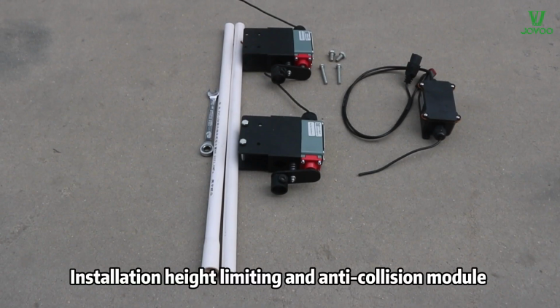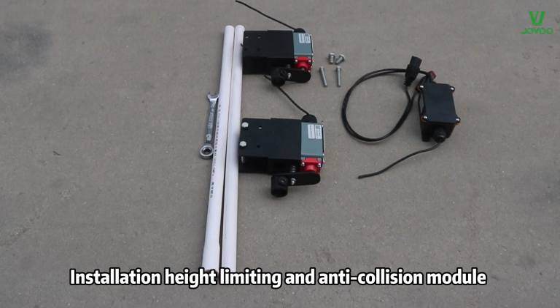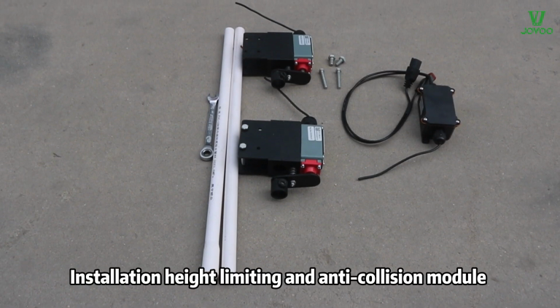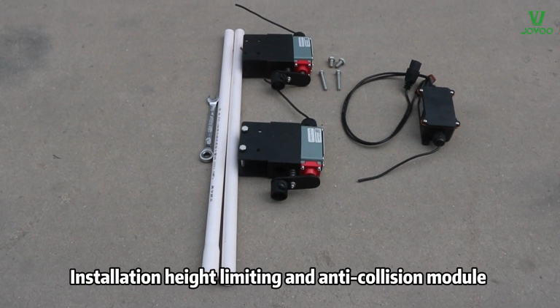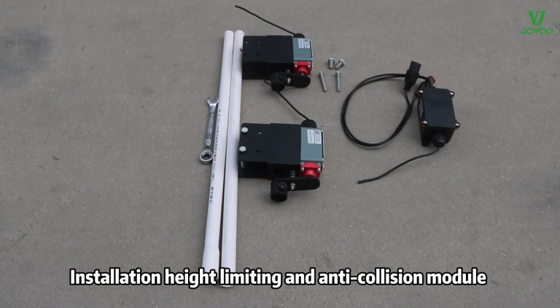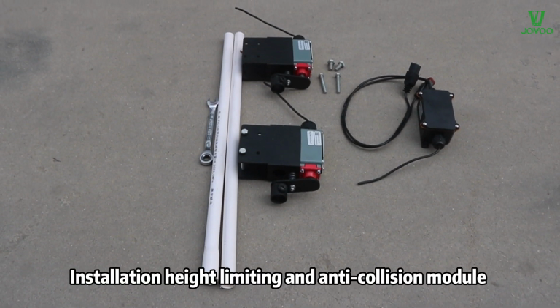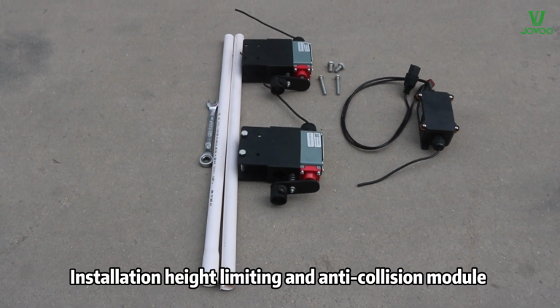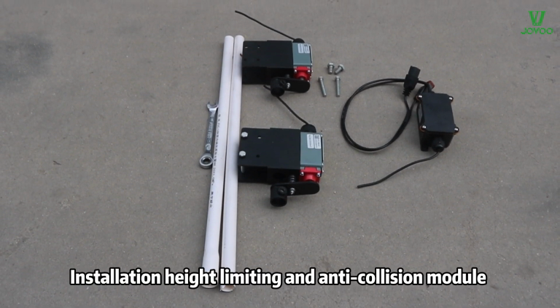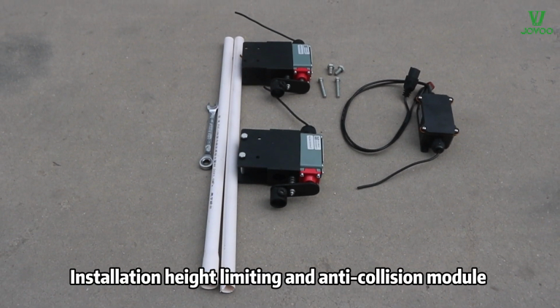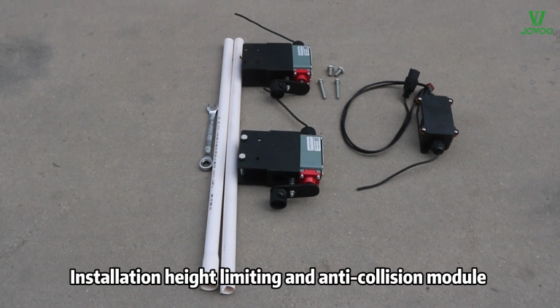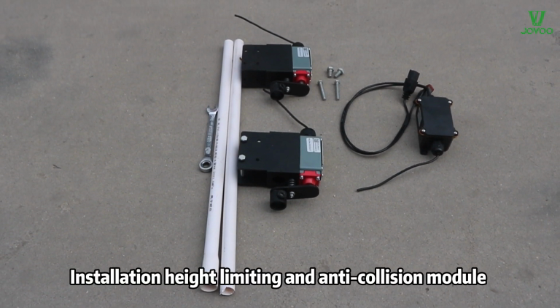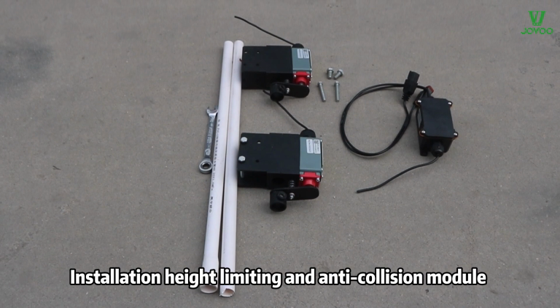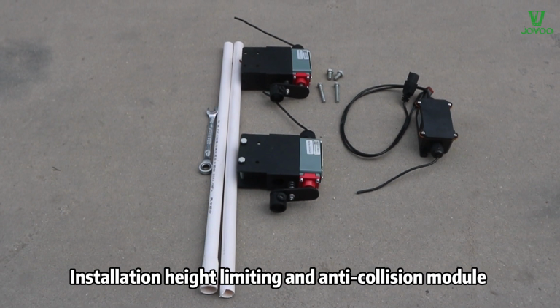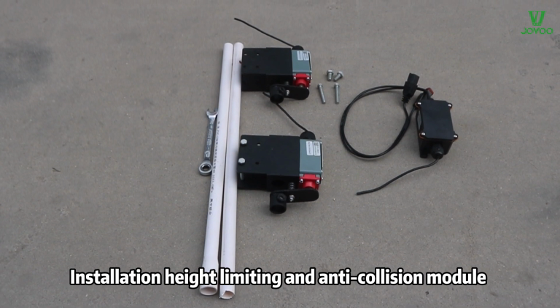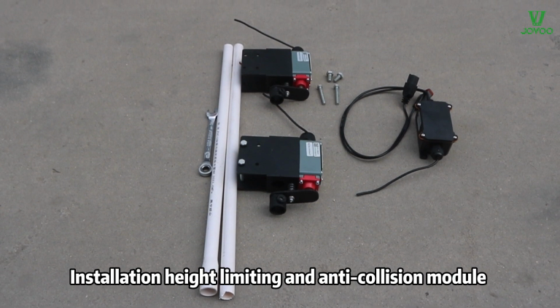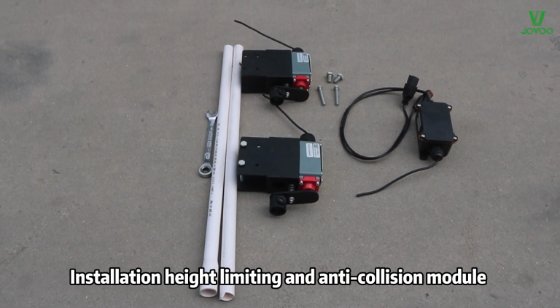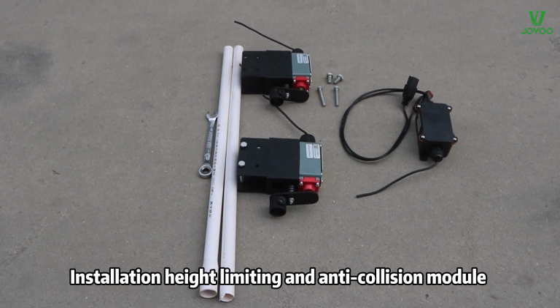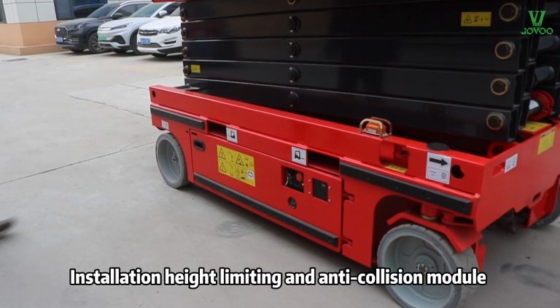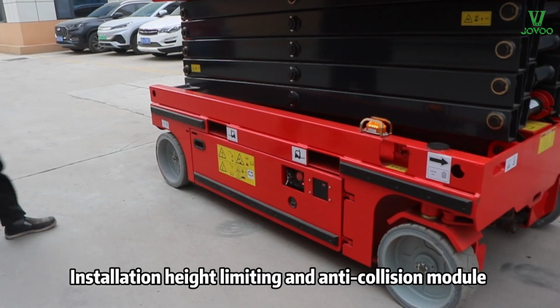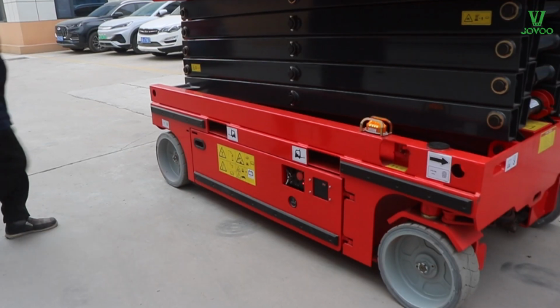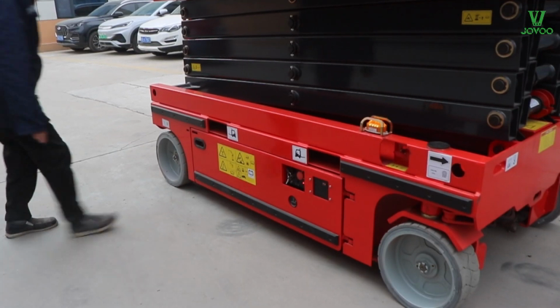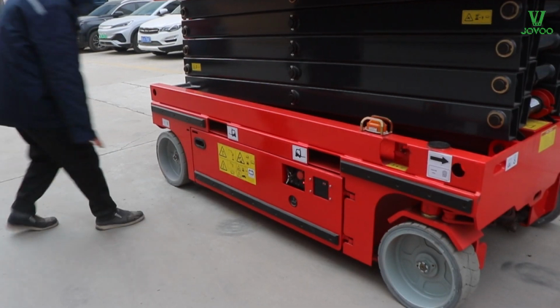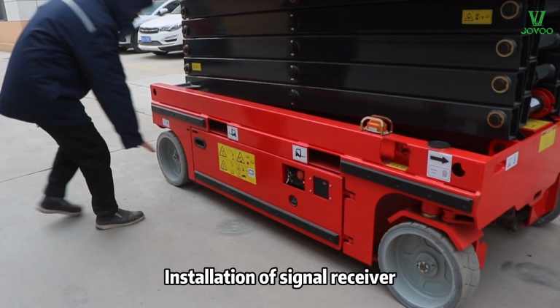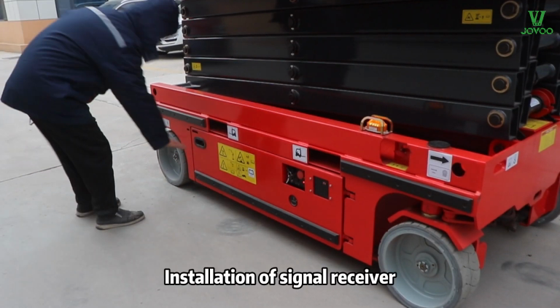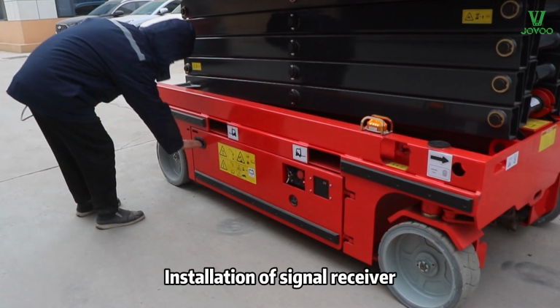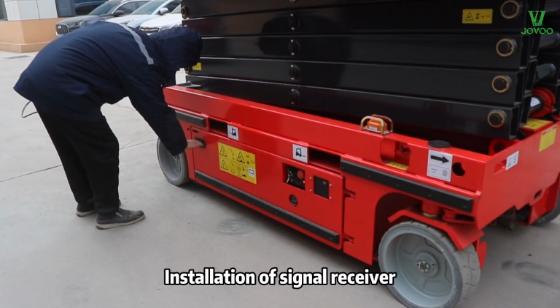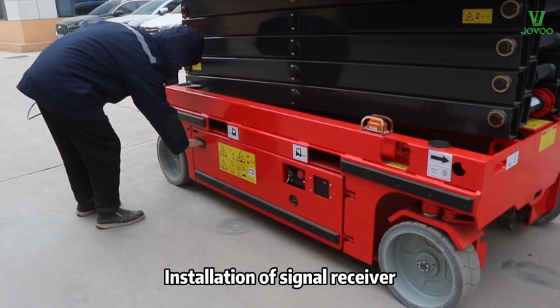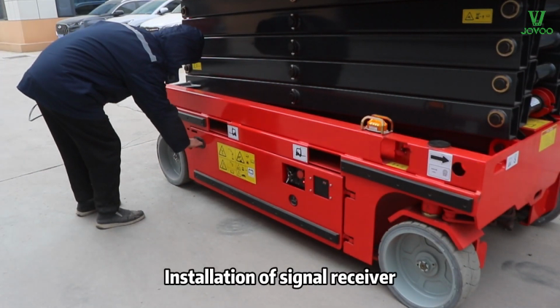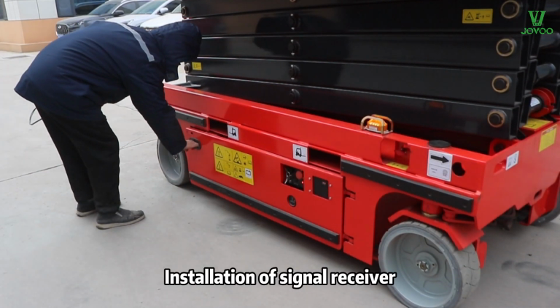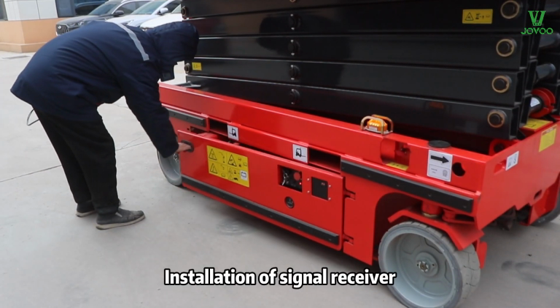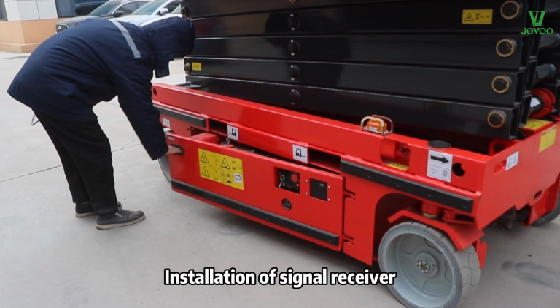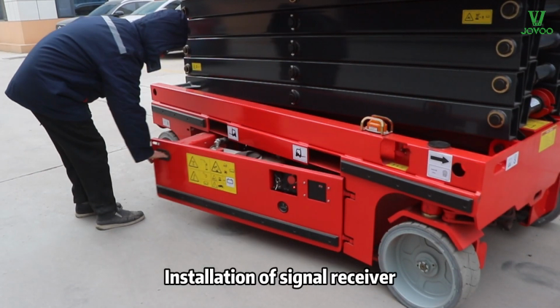Installation of the height limiting and anti-collision module, including installation of the signal receiver.